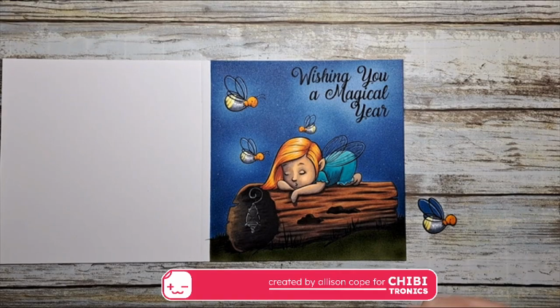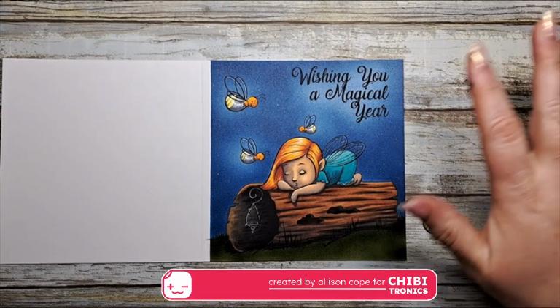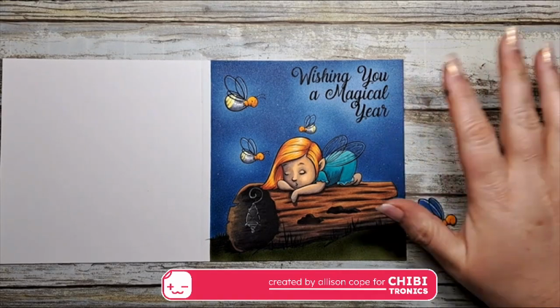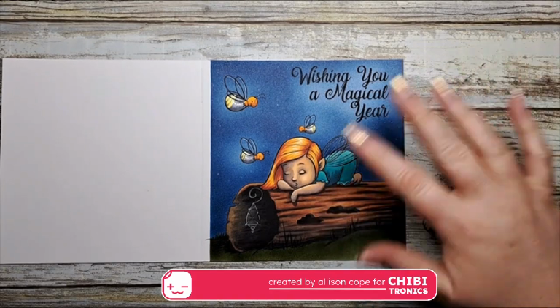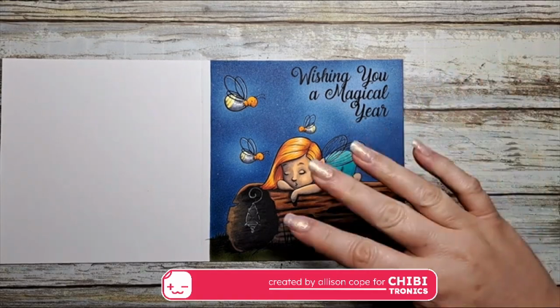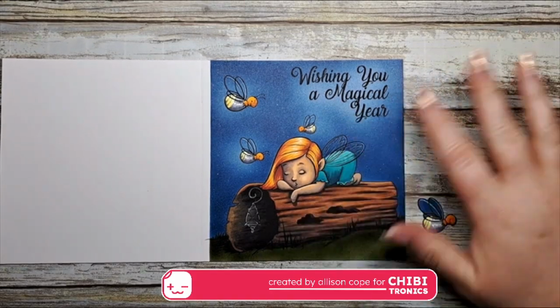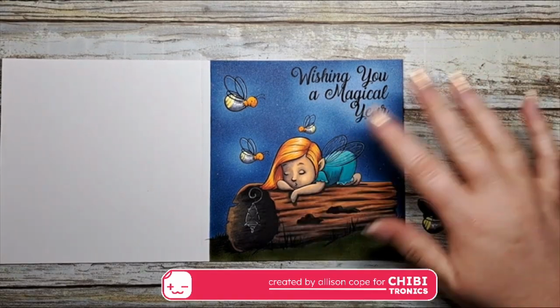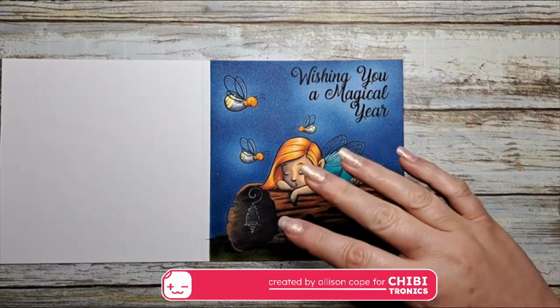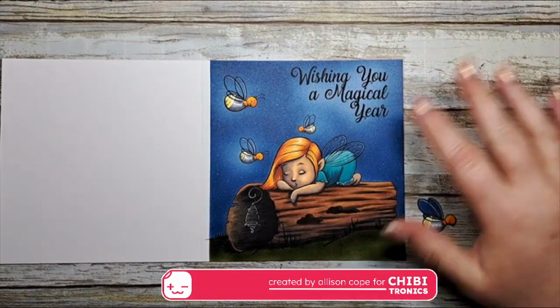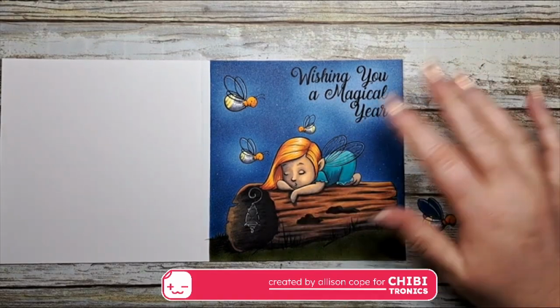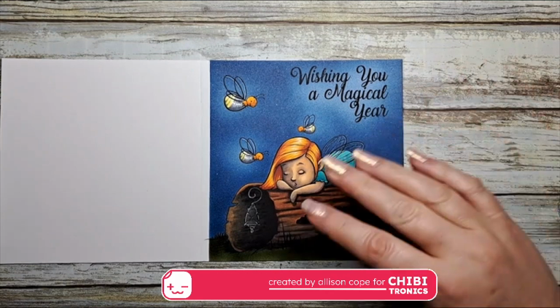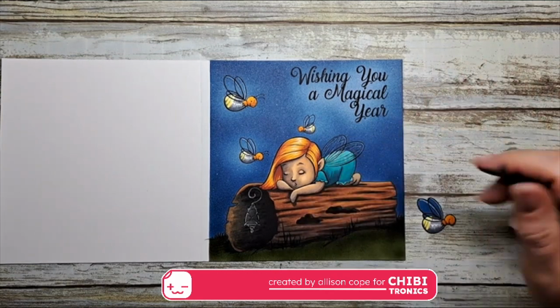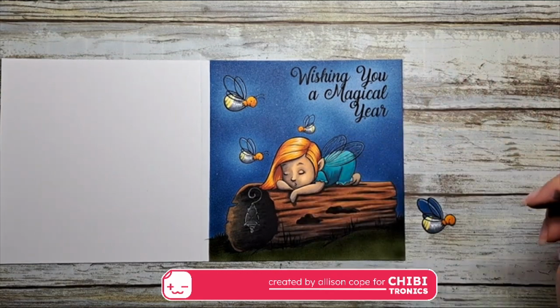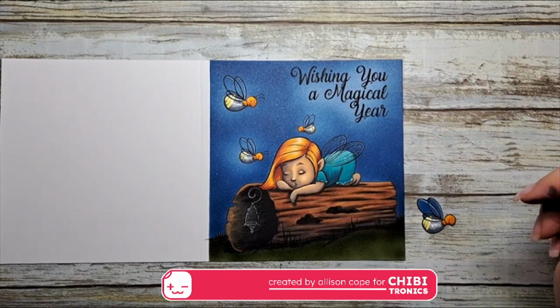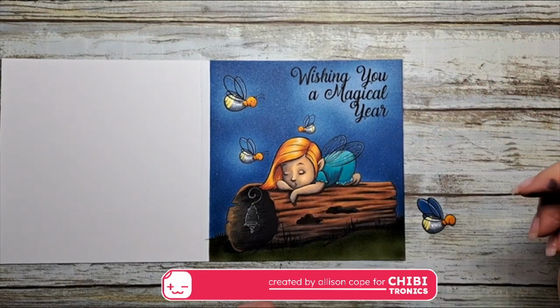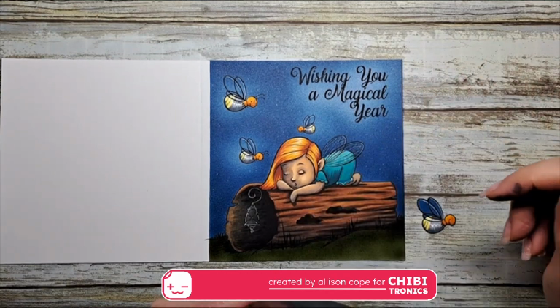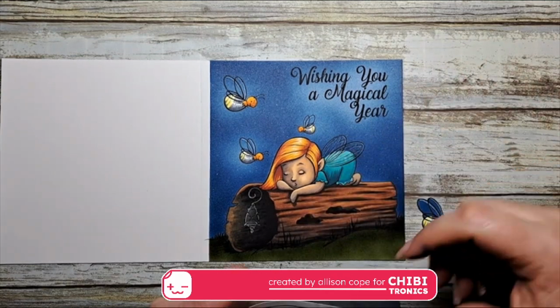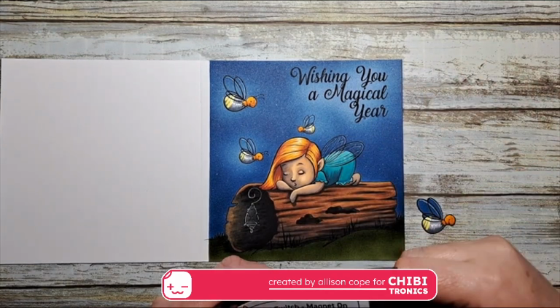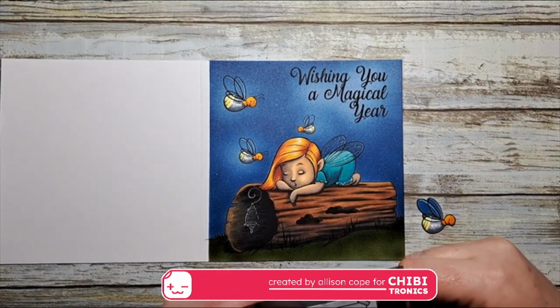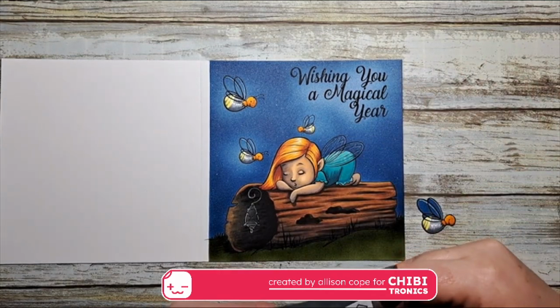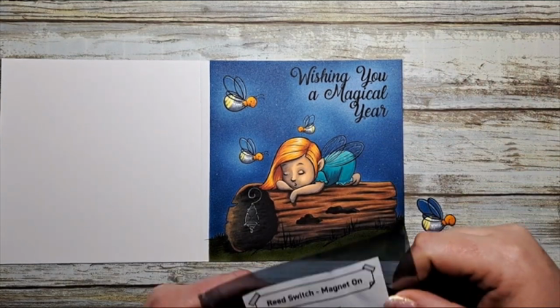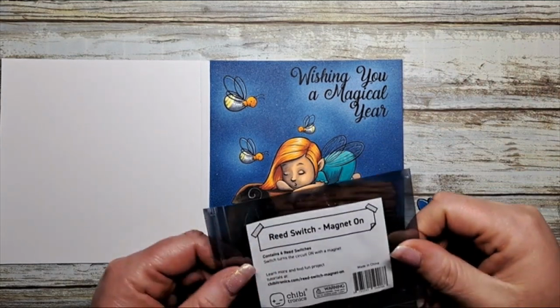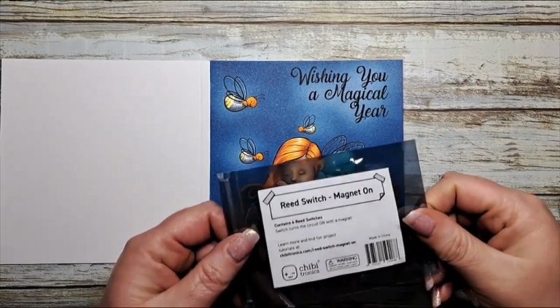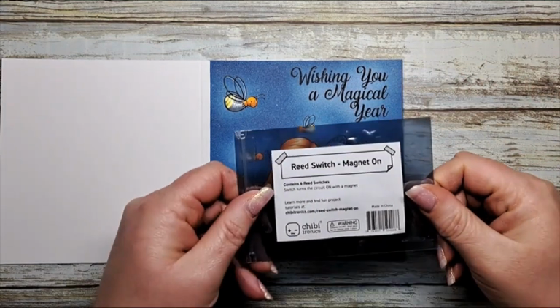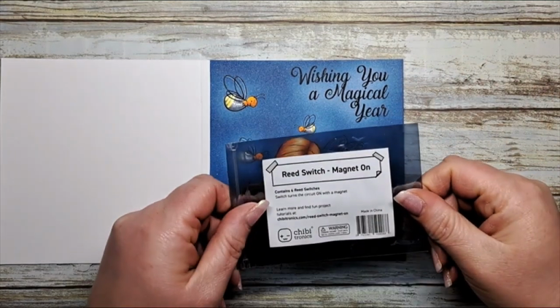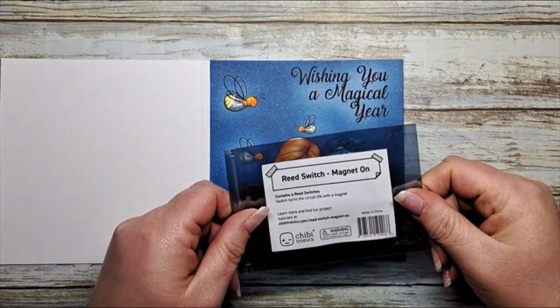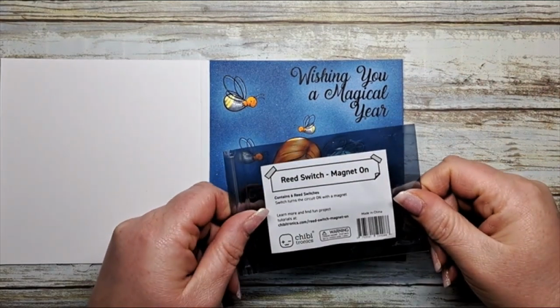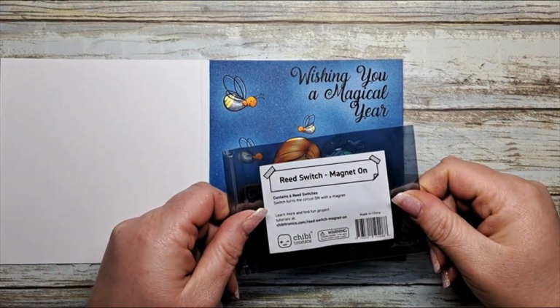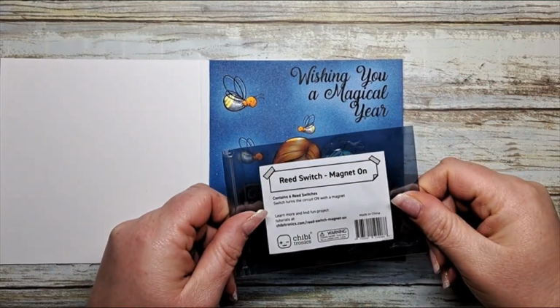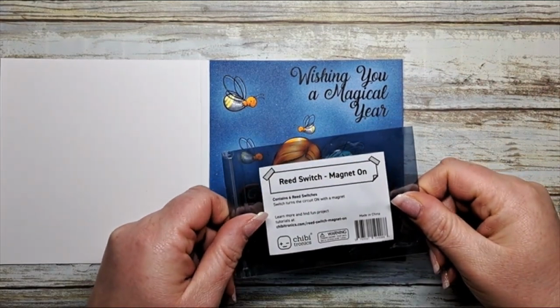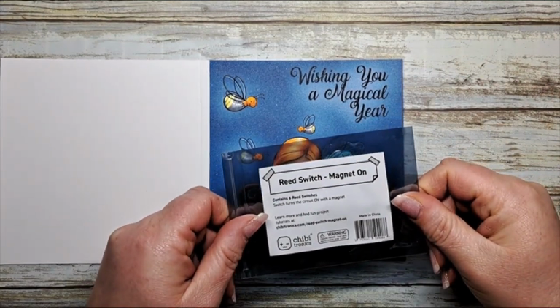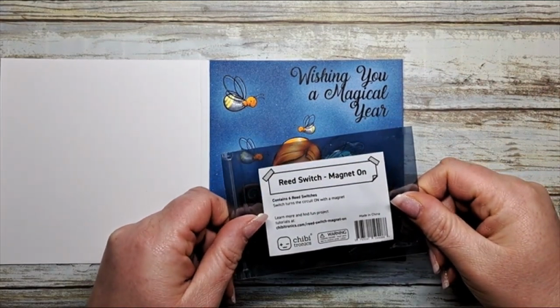Hi everybody, I'm Alison Cope and today we are going to be talking about reed switches. Let's get started.